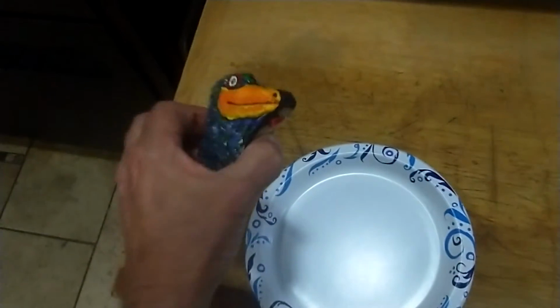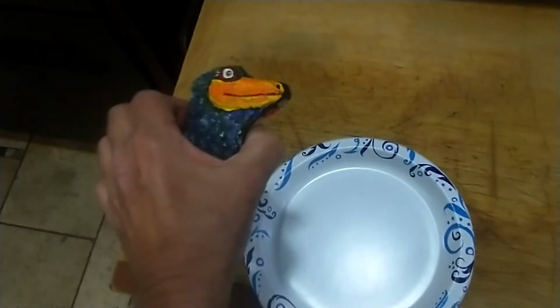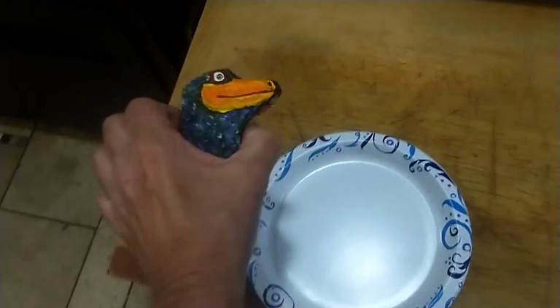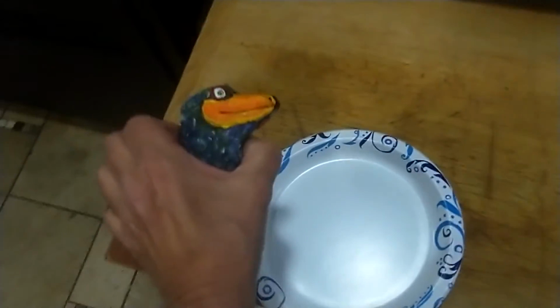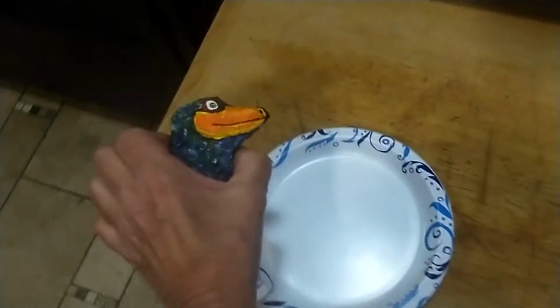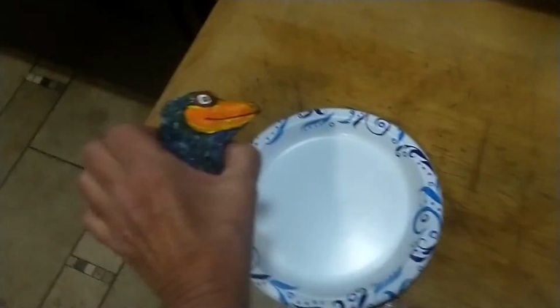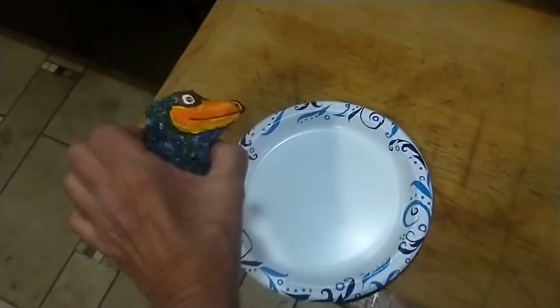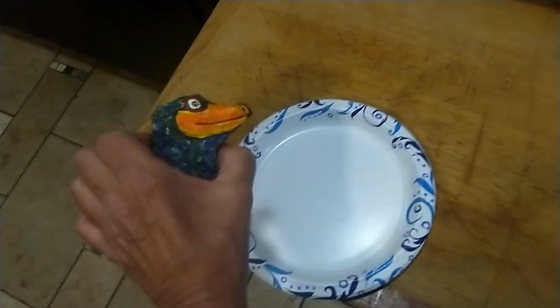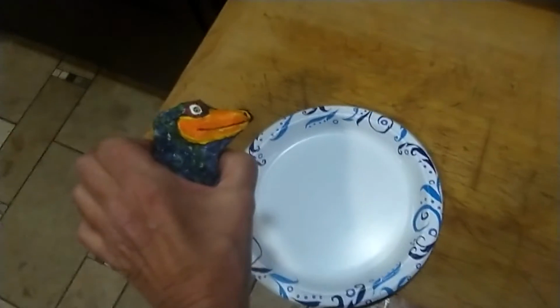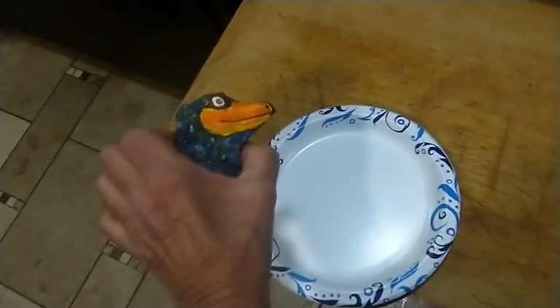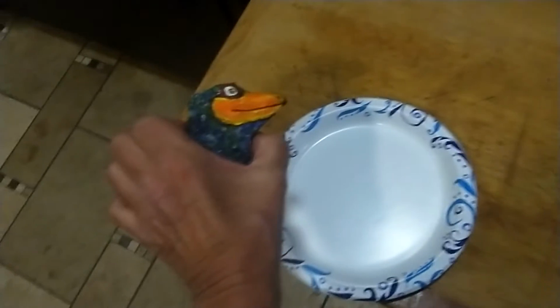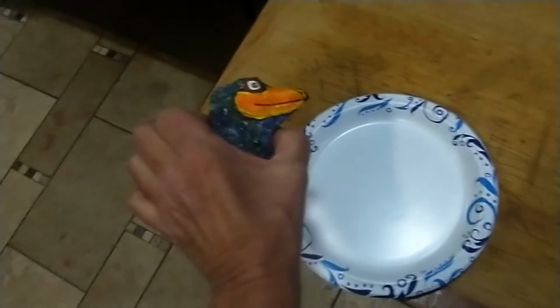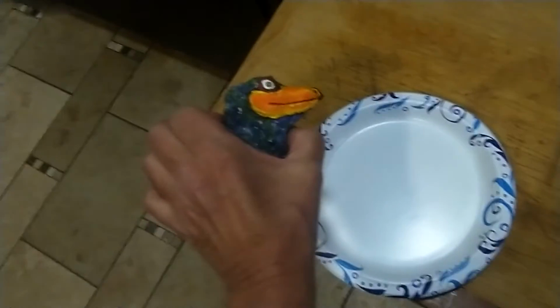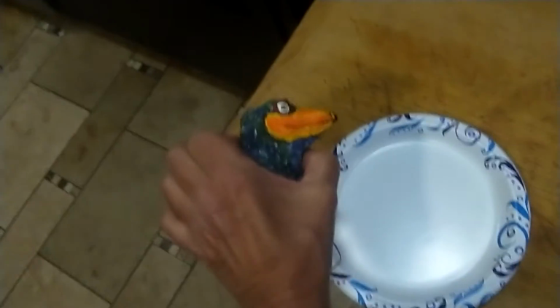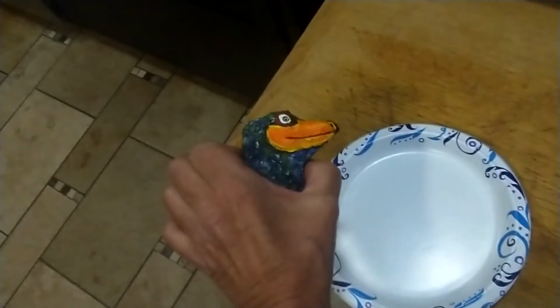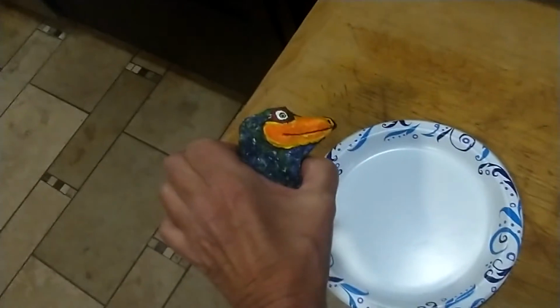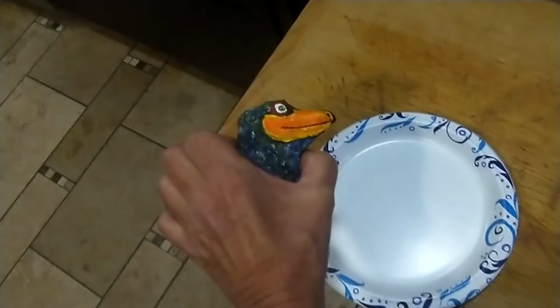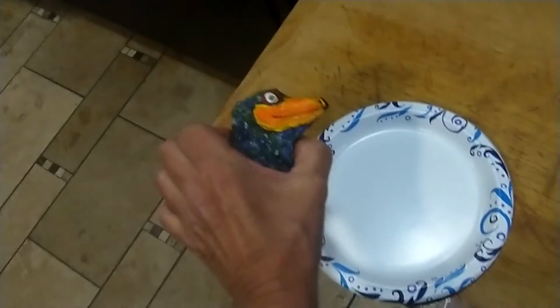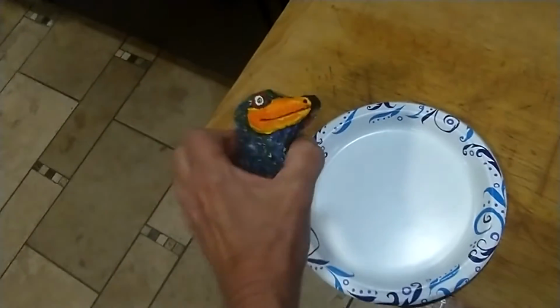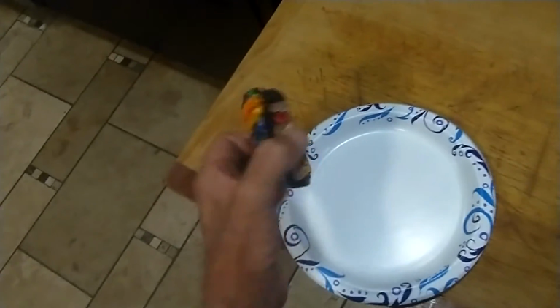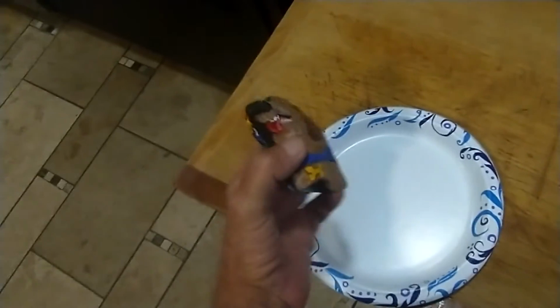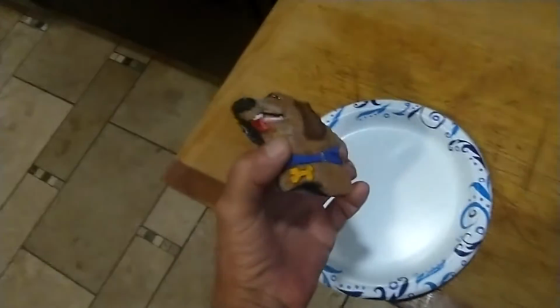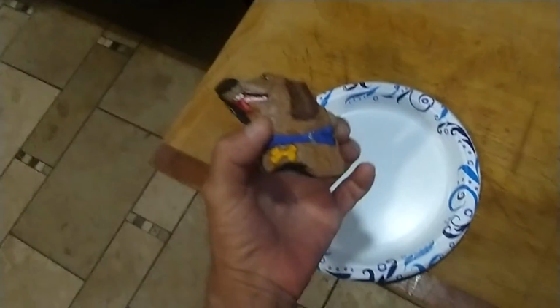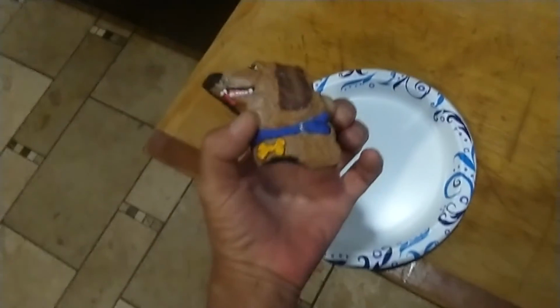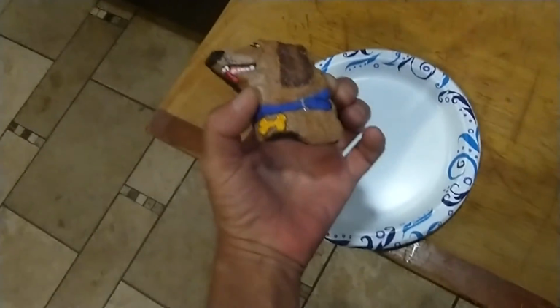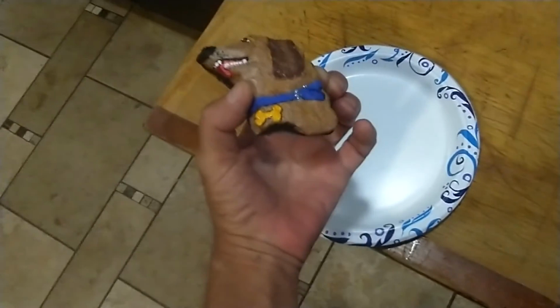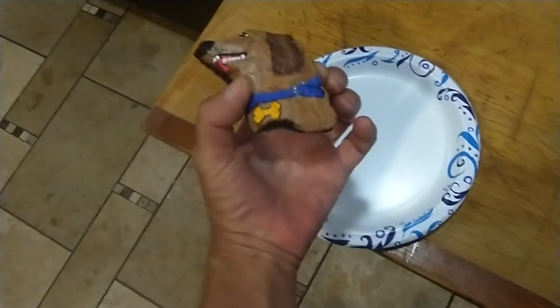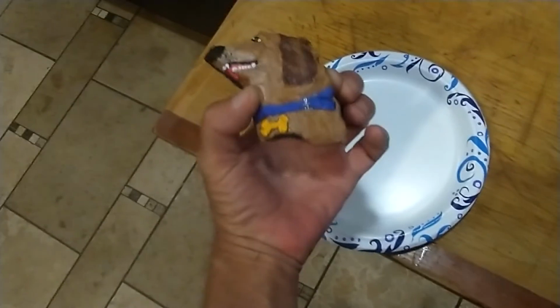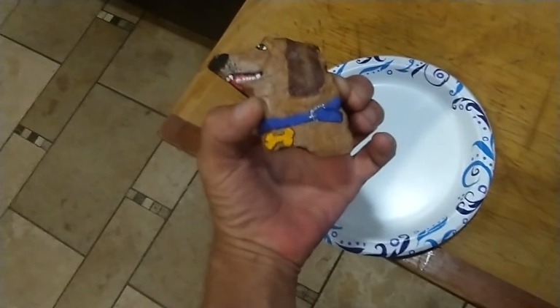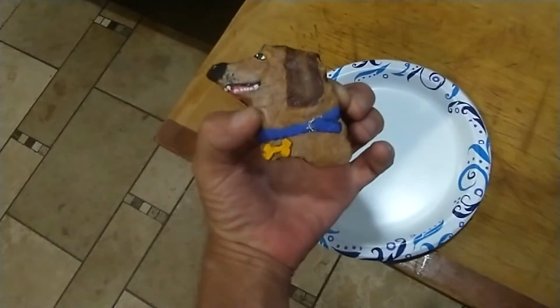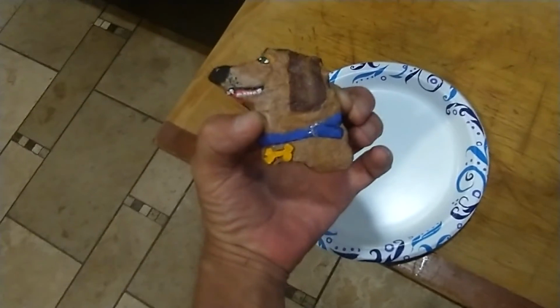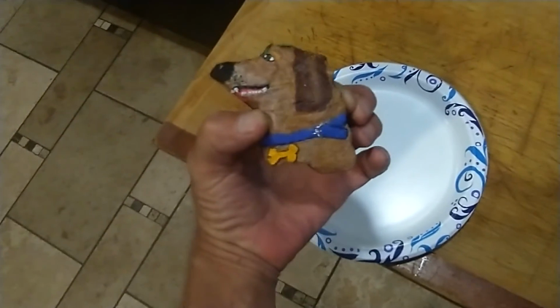So that's my bird dog. It's kind of a cool rock.